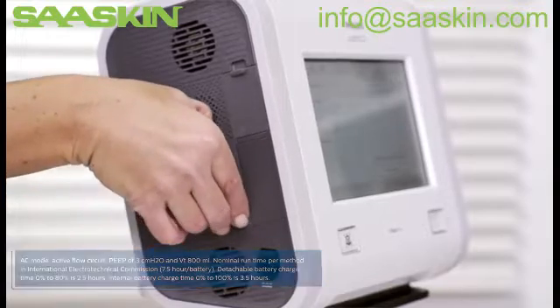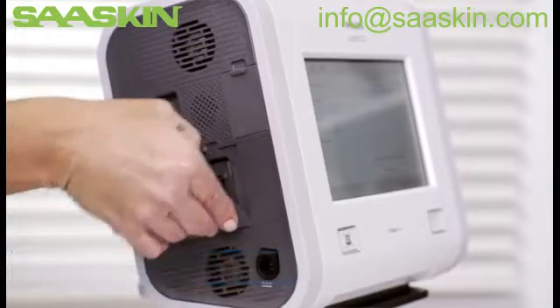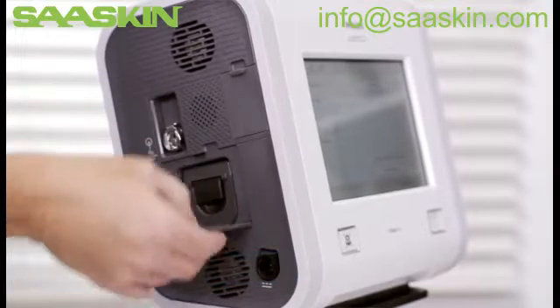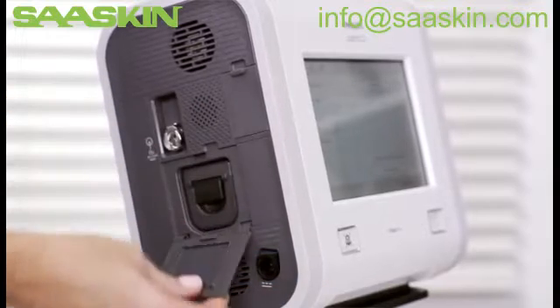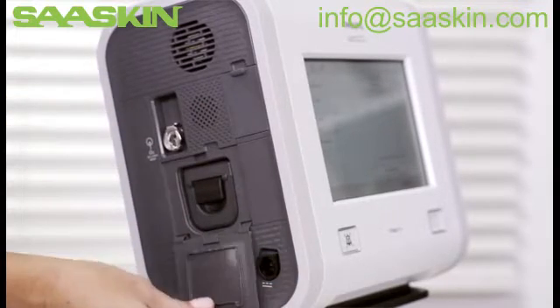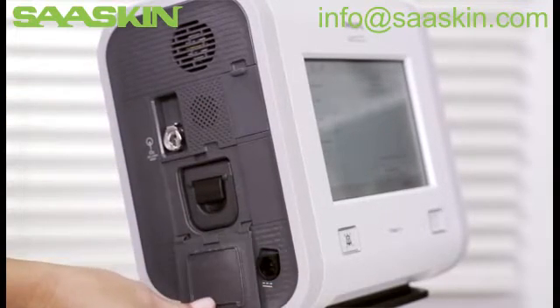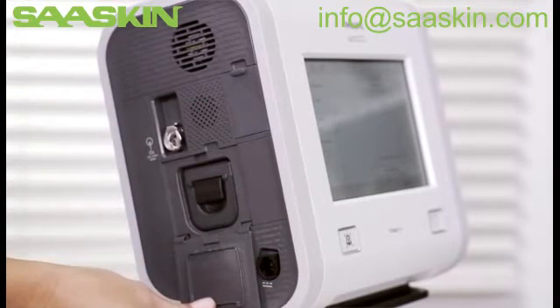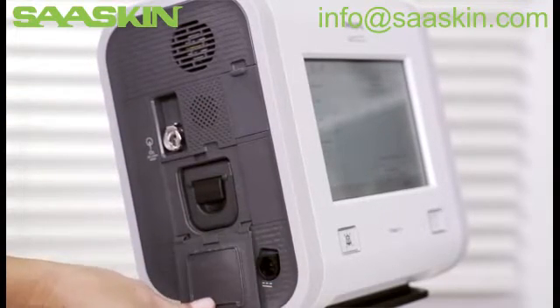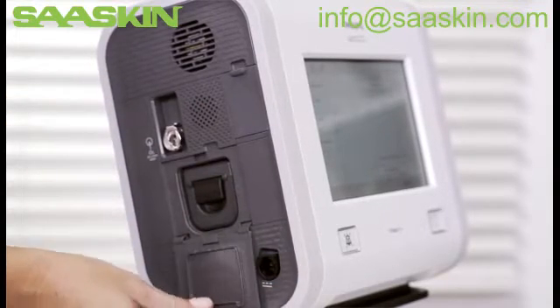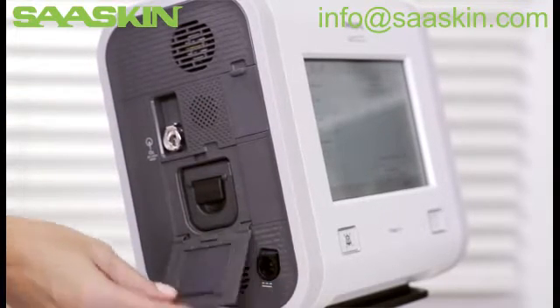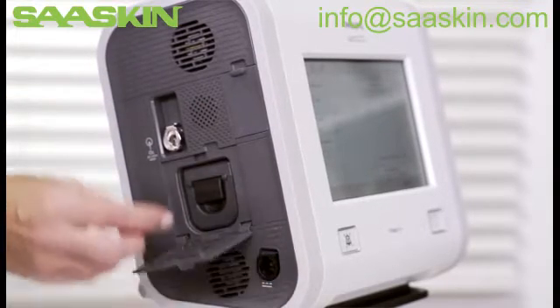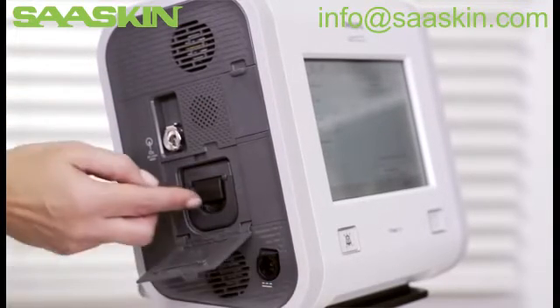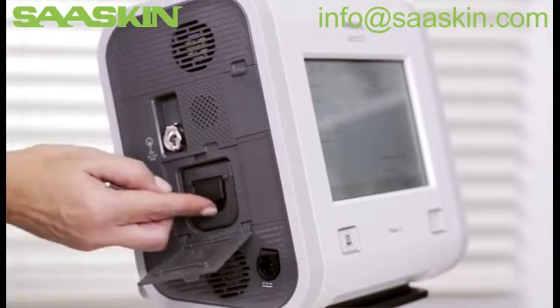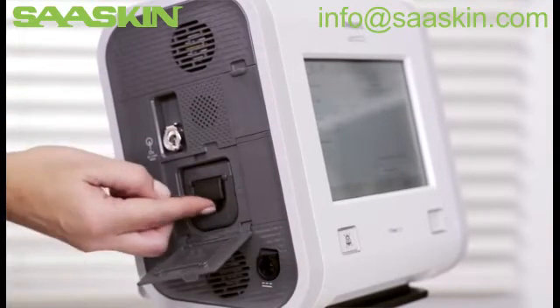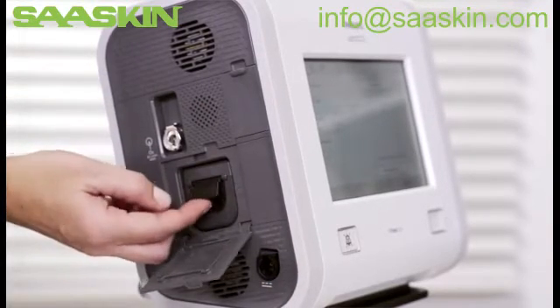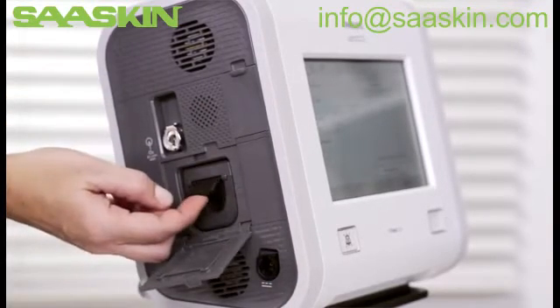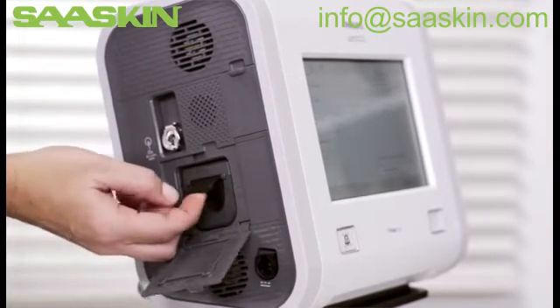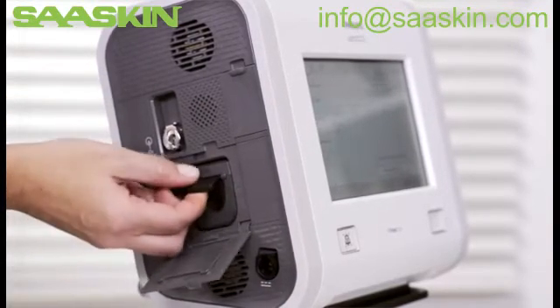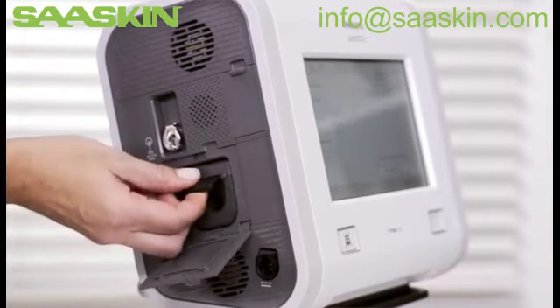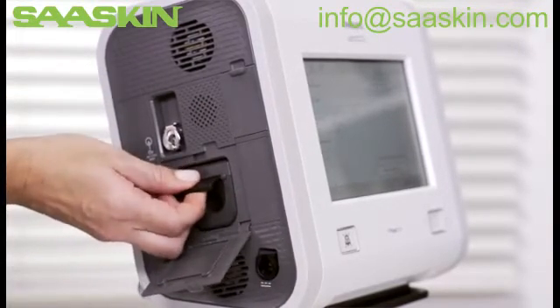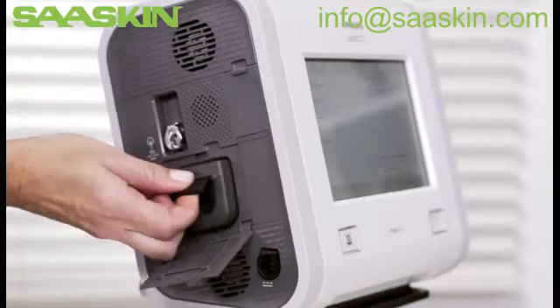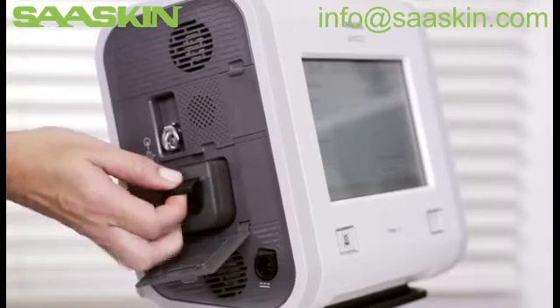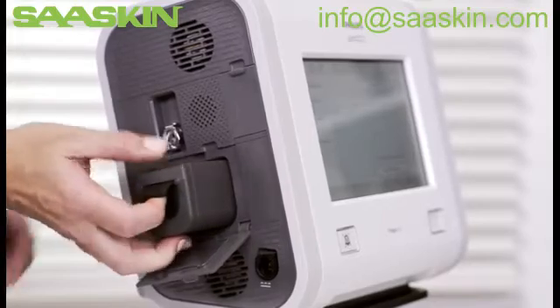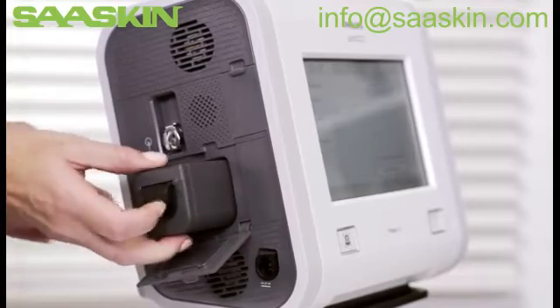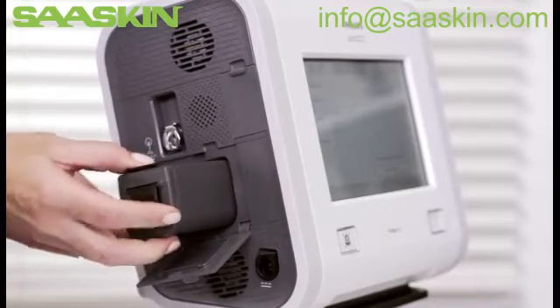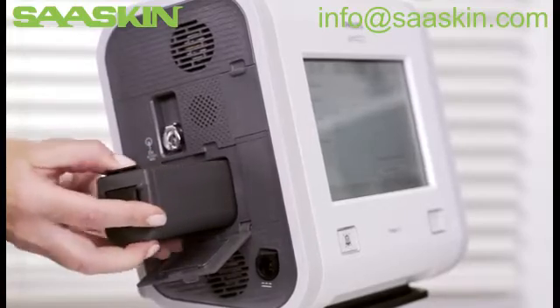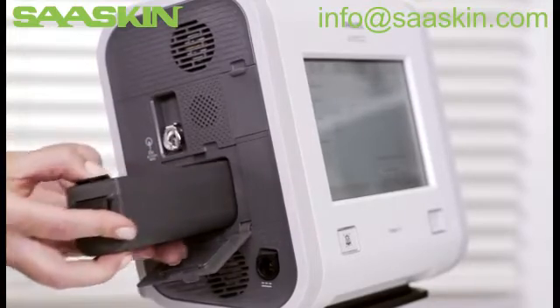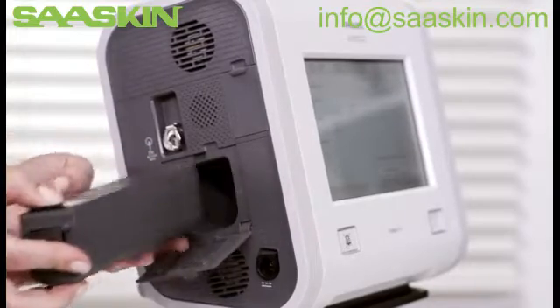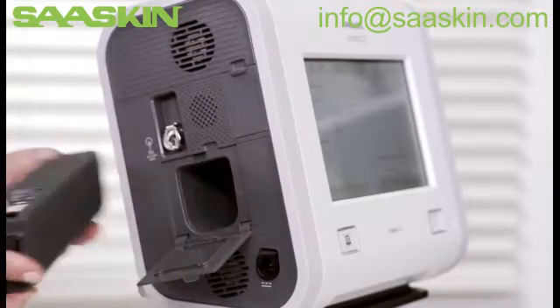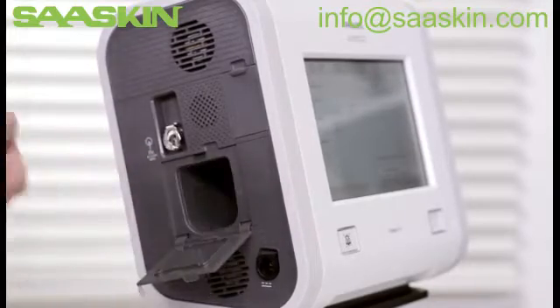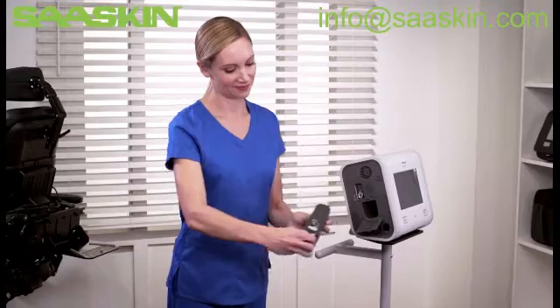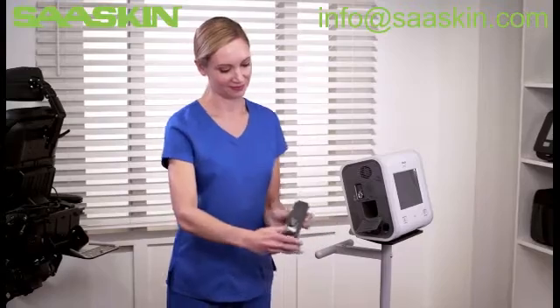To remove the detachable battery, open the access door, then lift the battery handle and gently pull it out of the battery bay.